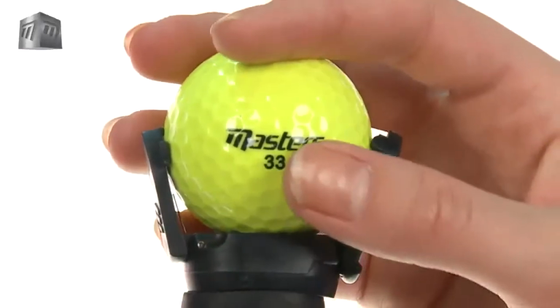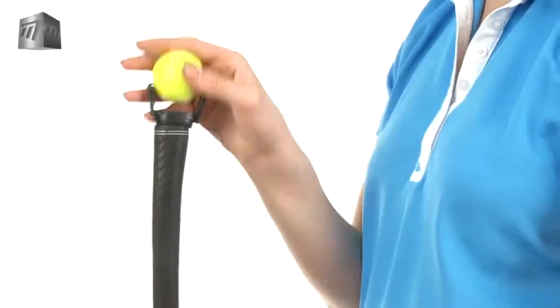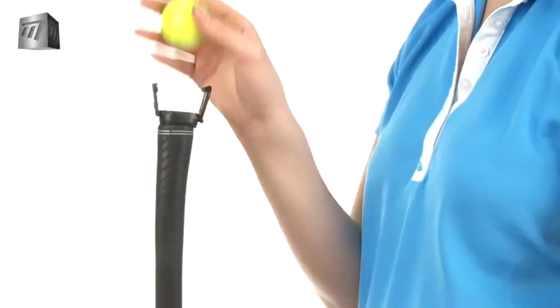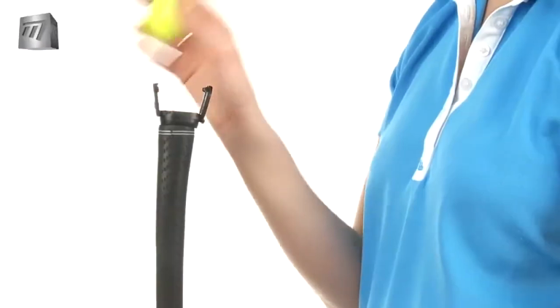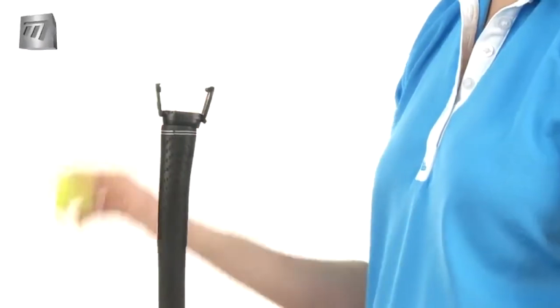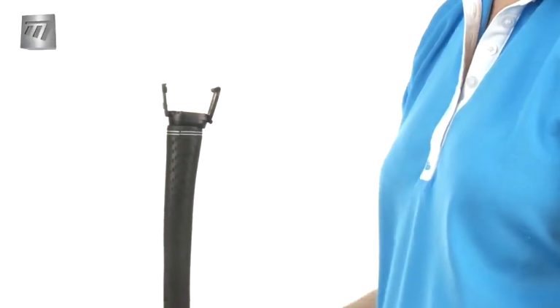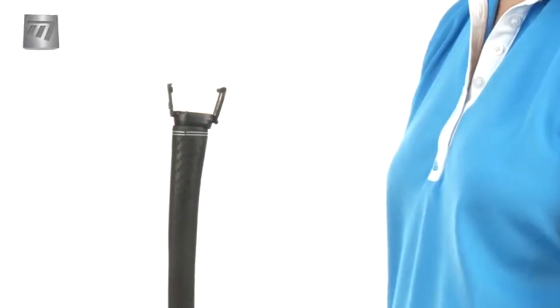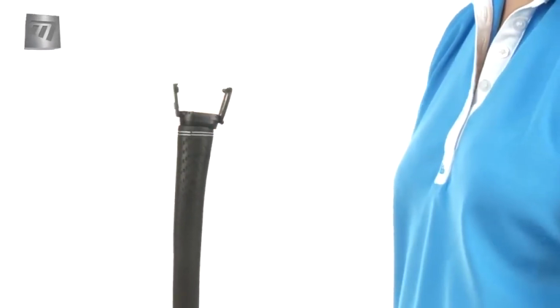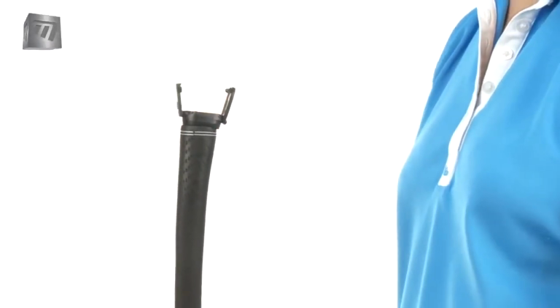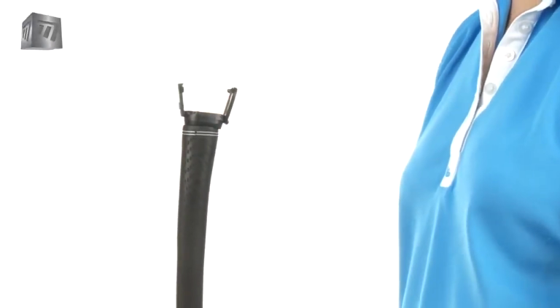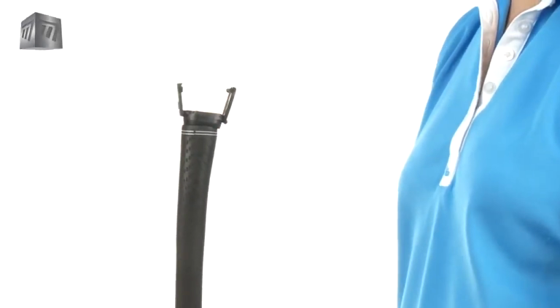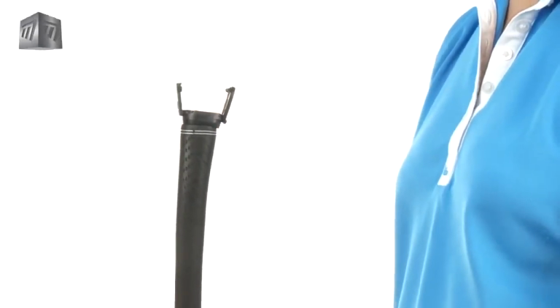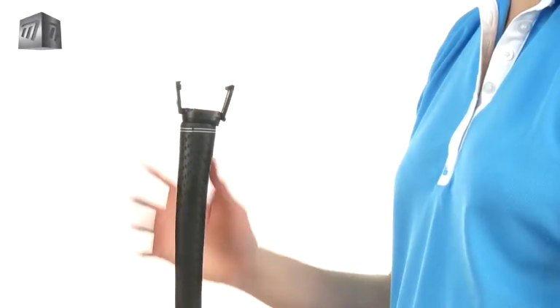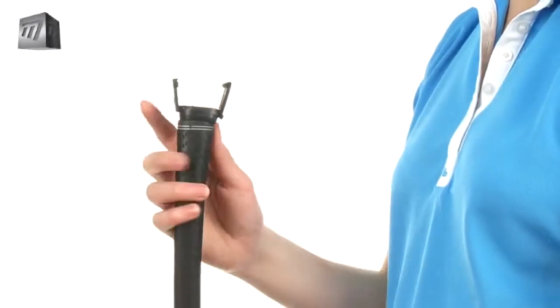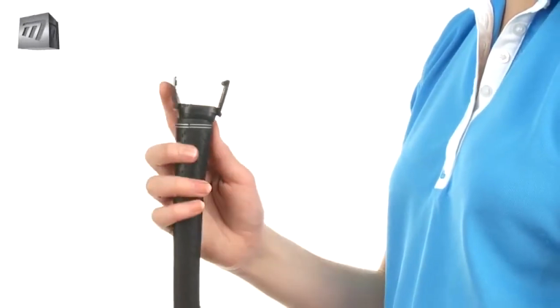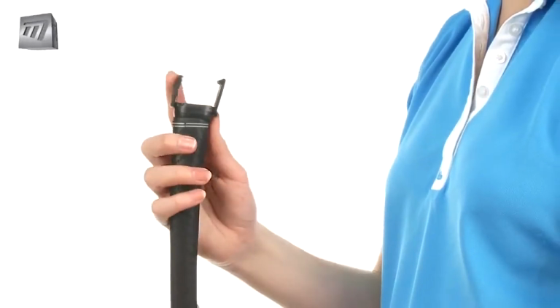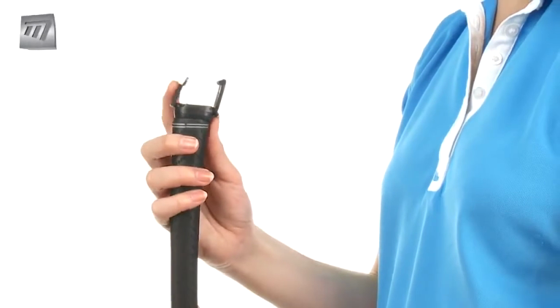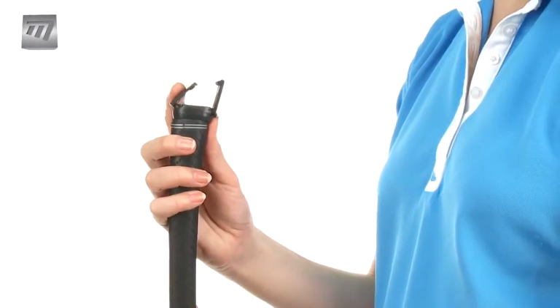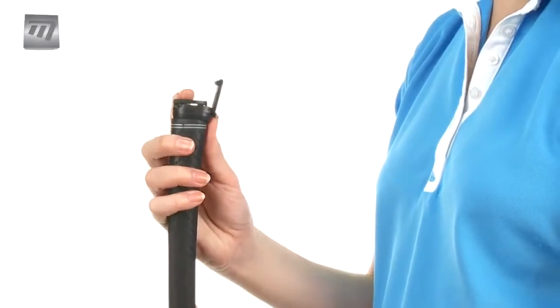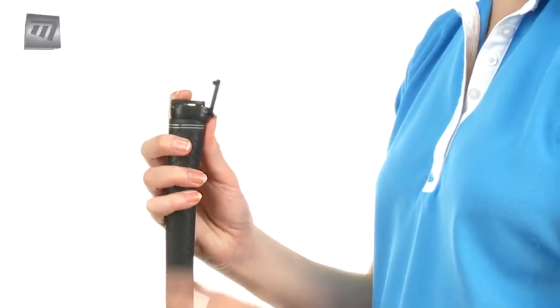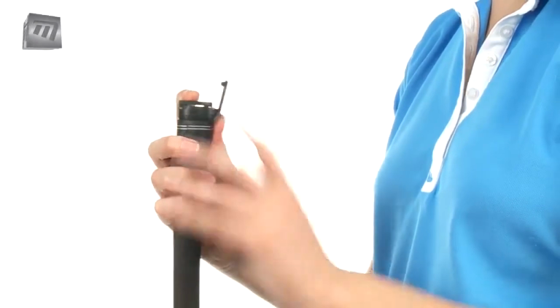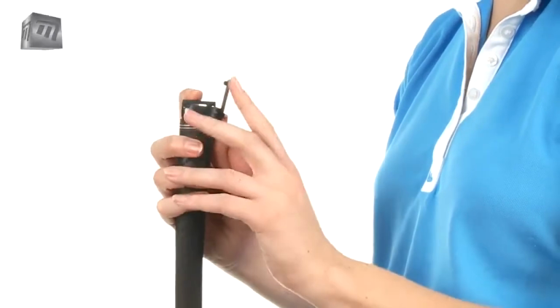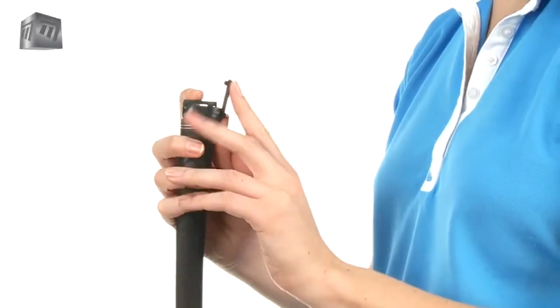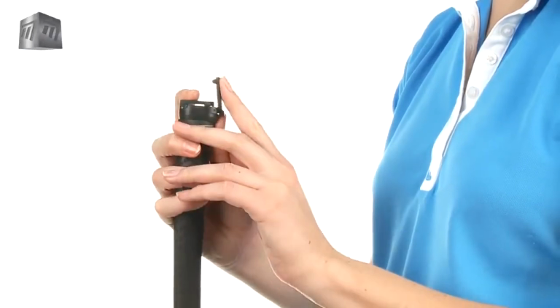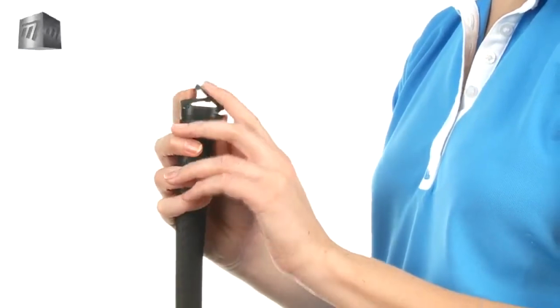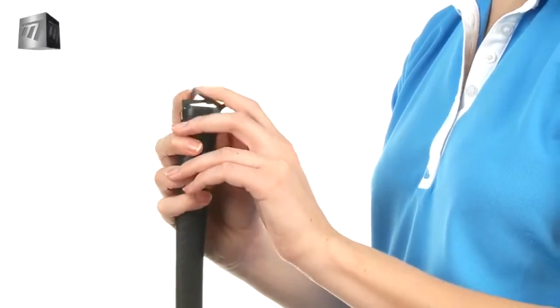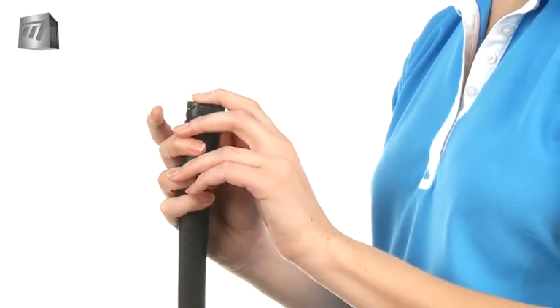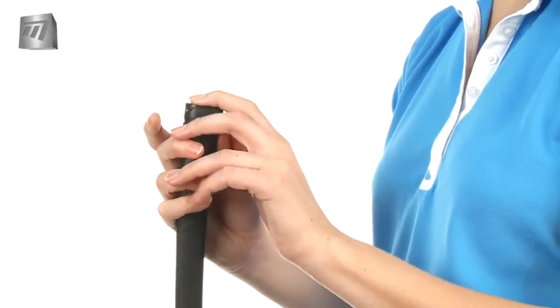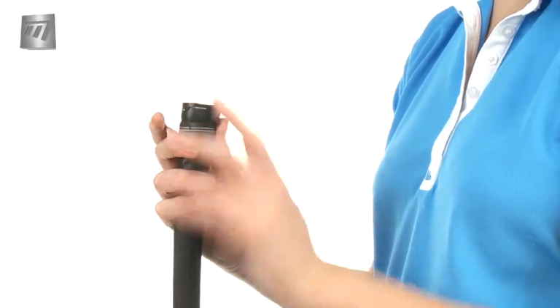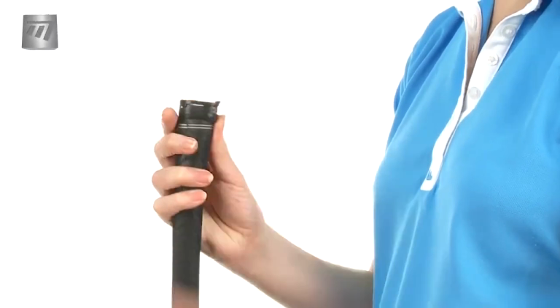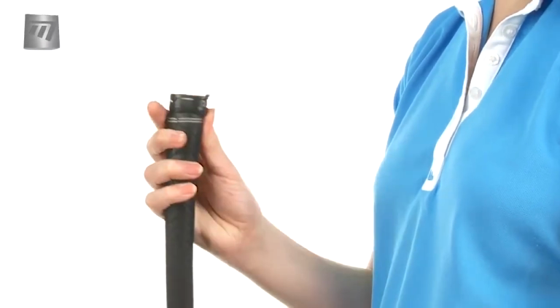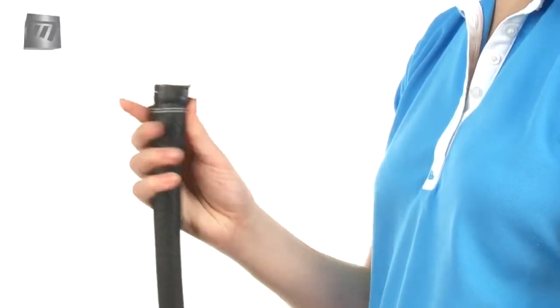The Clipper is small and discreet. You won't even know it's there and it won't affect your stroke.